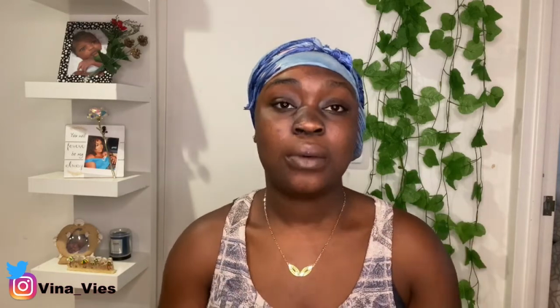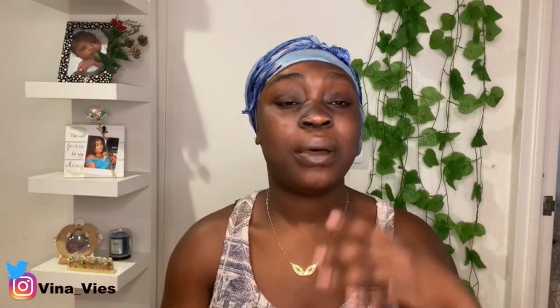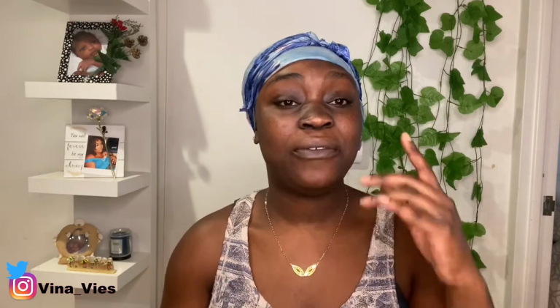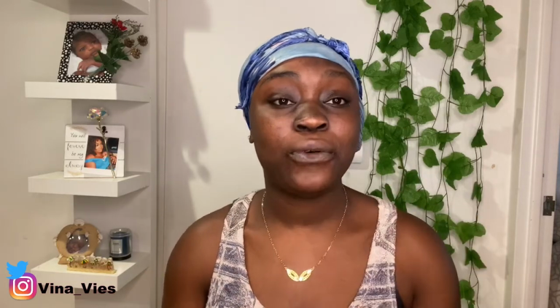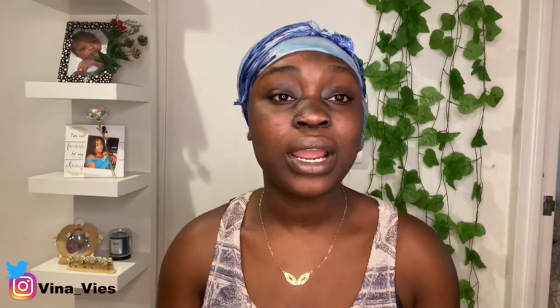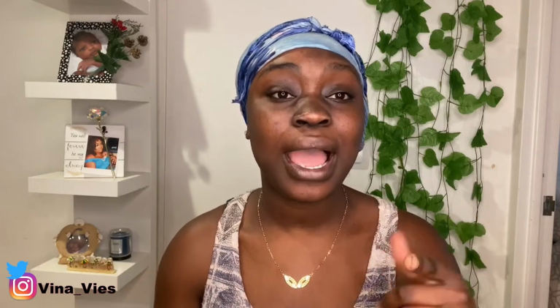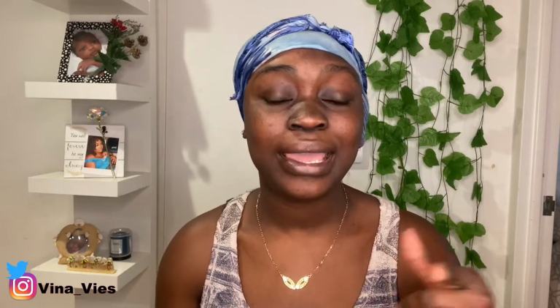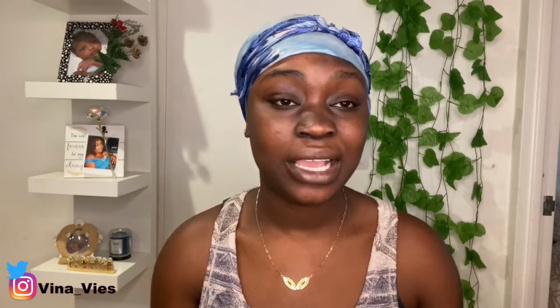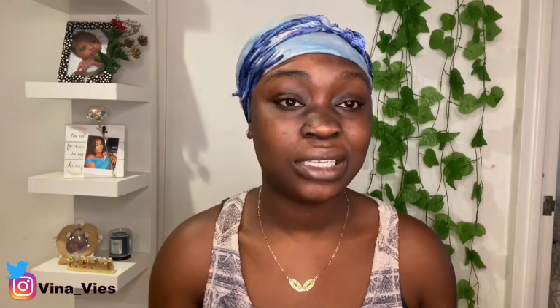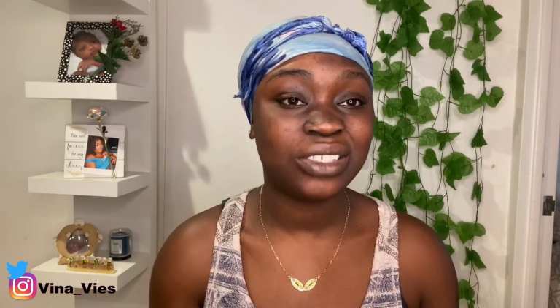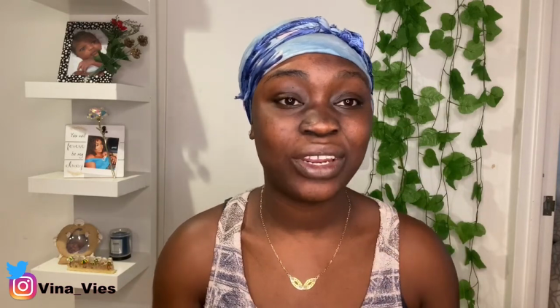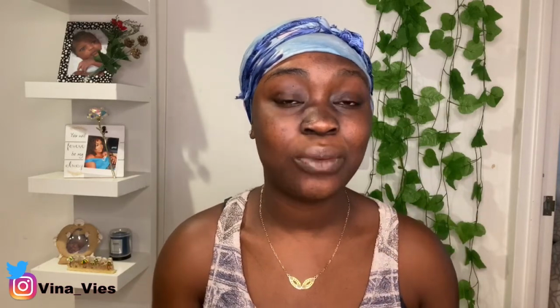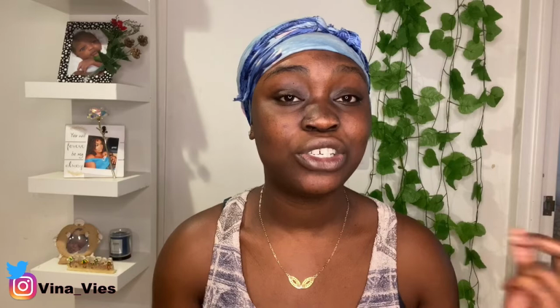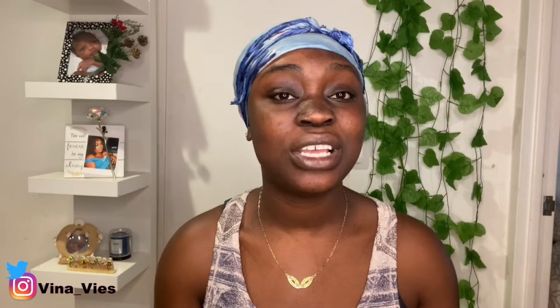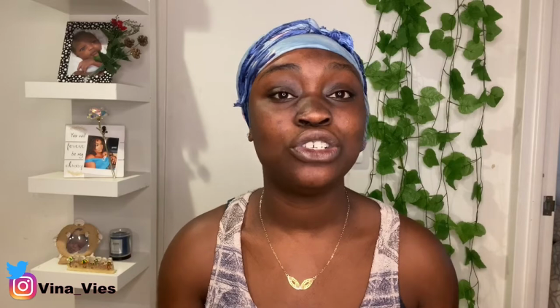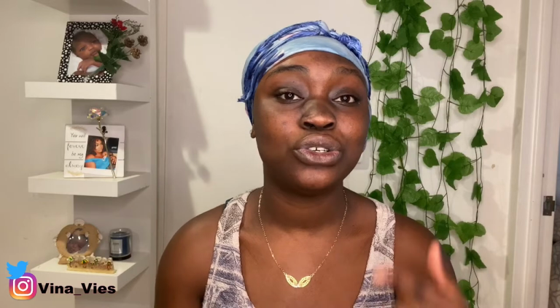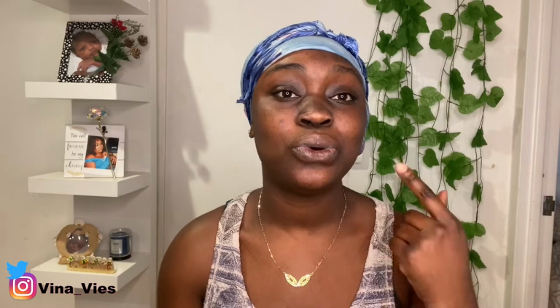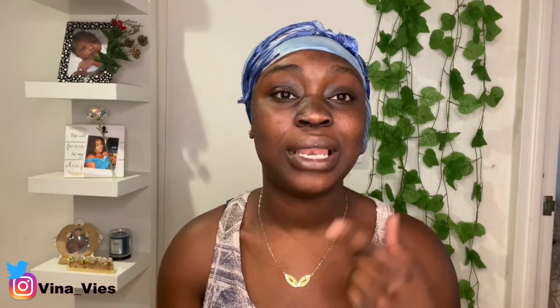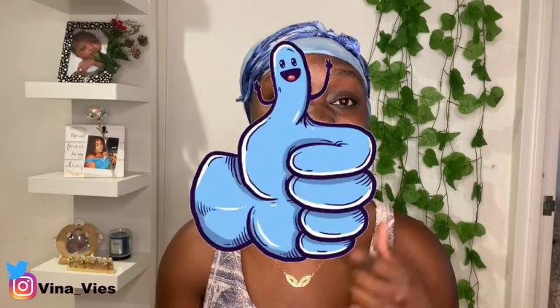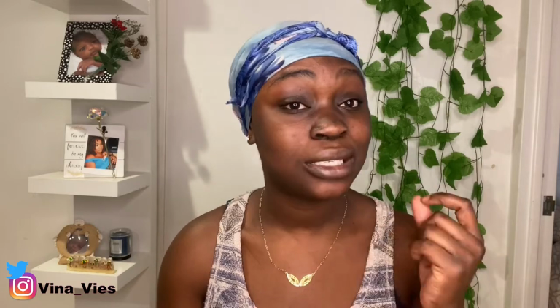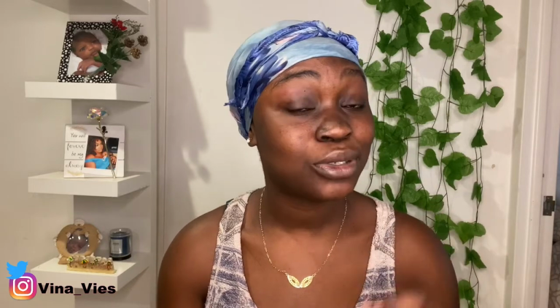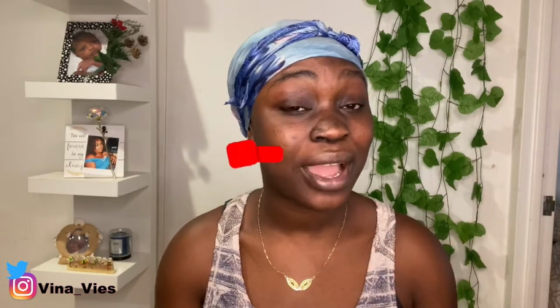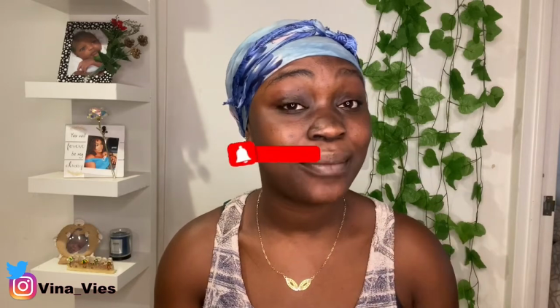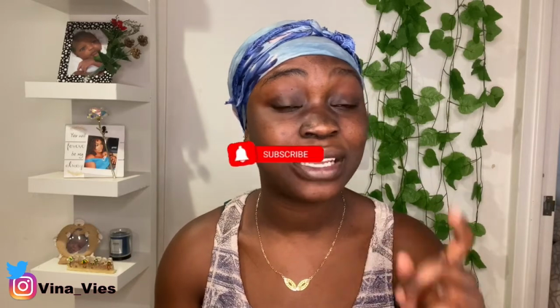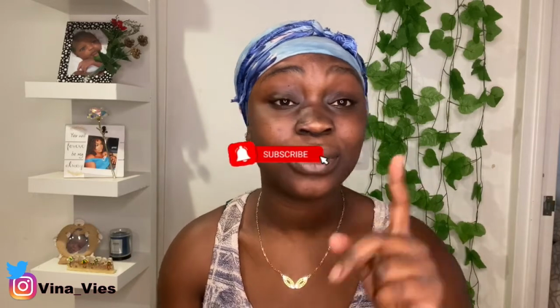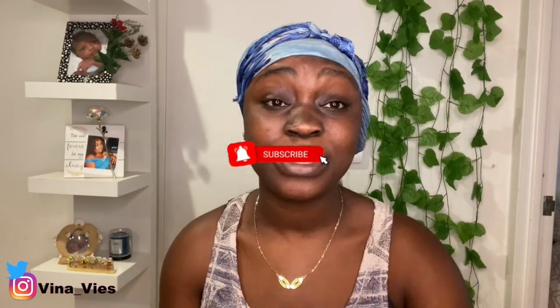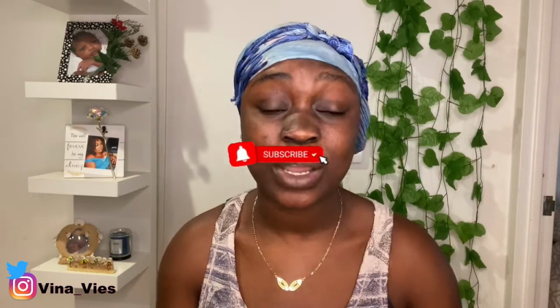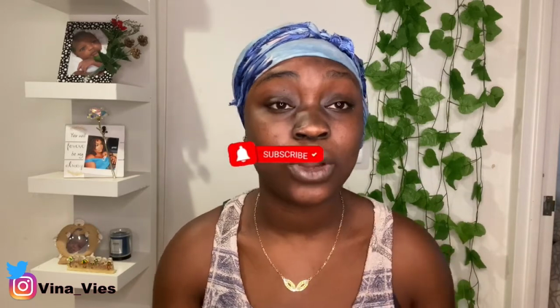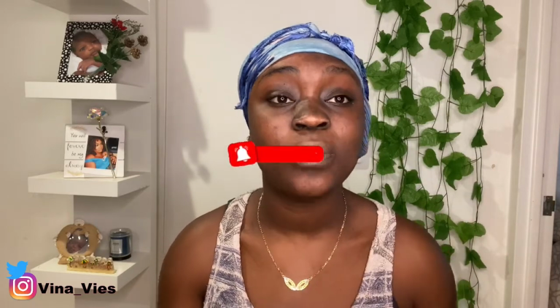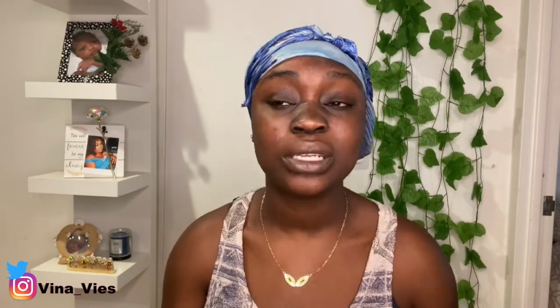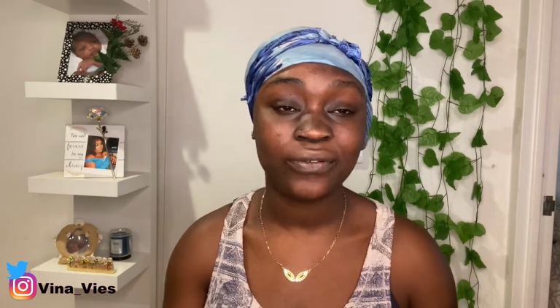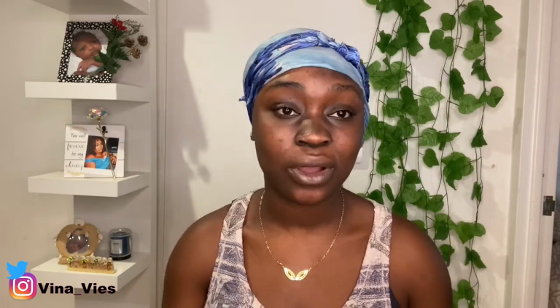But before I get into this video, make sure that you do like and subscribe because I'm going to be dropping a whole bunch of lip vlogs.